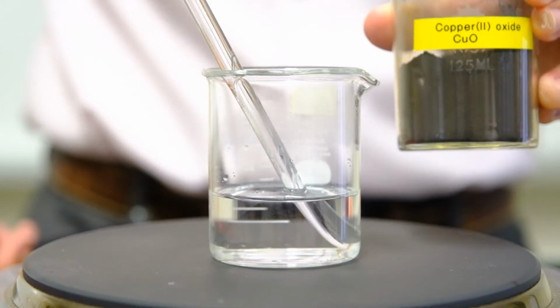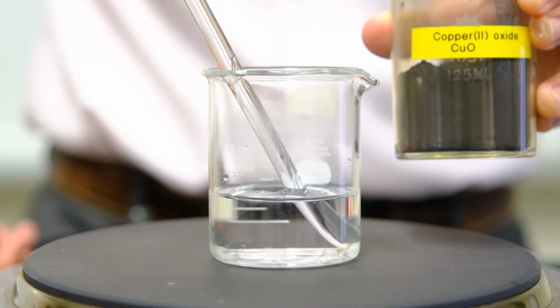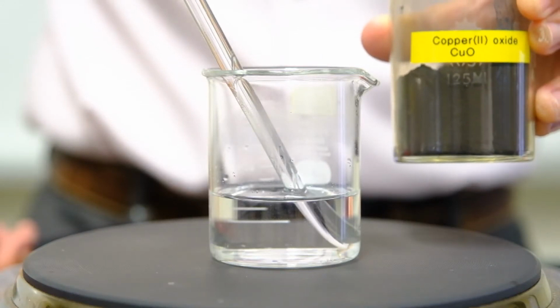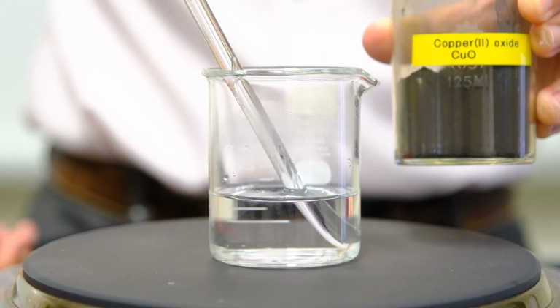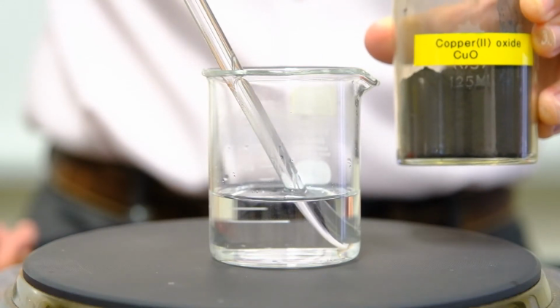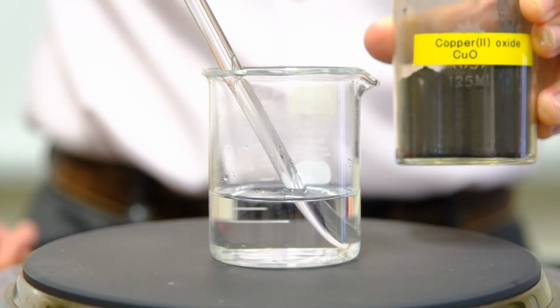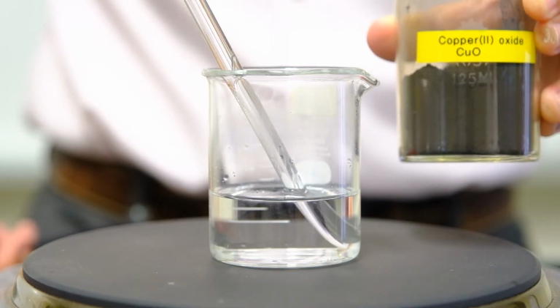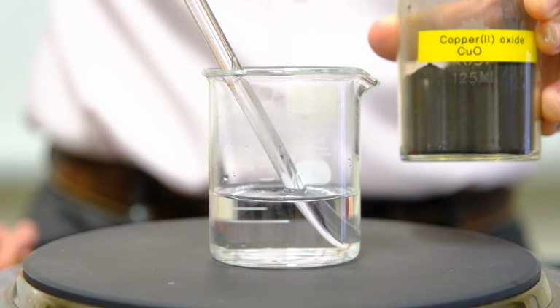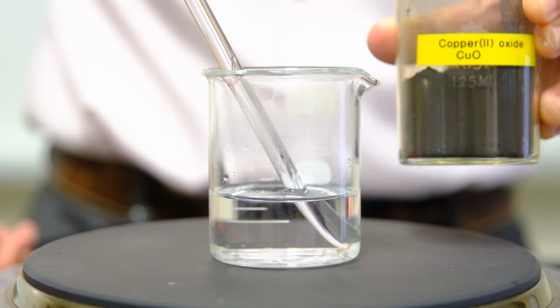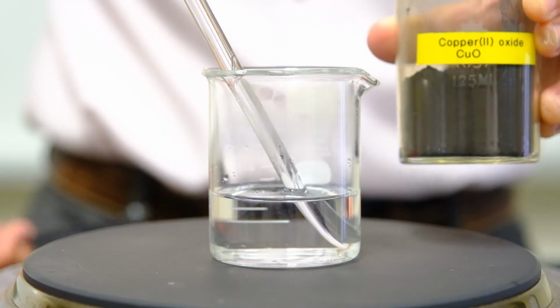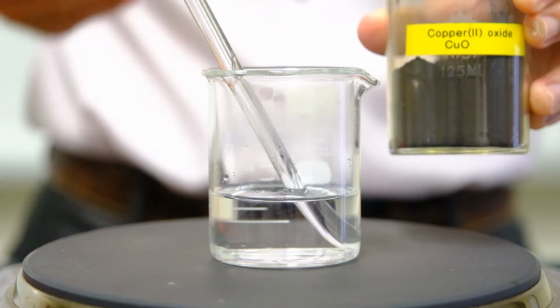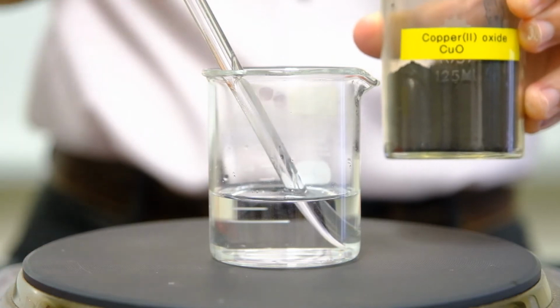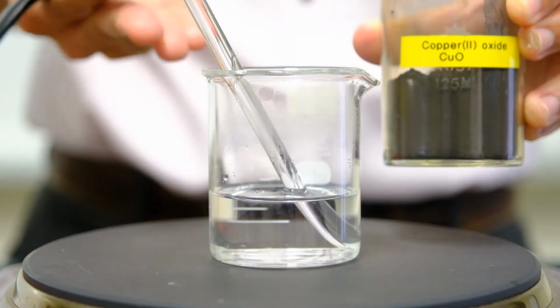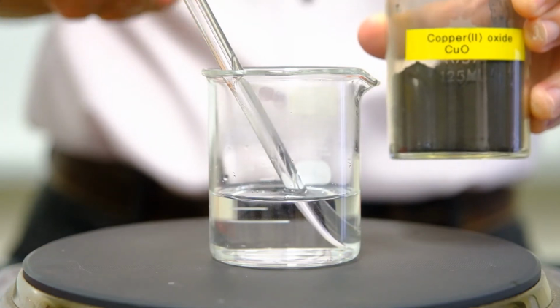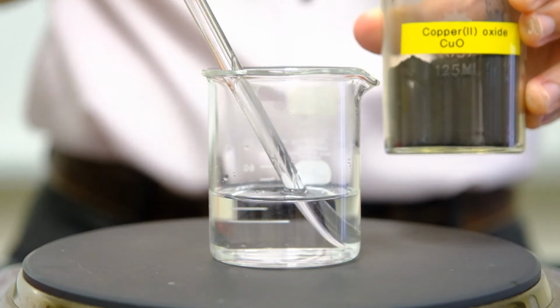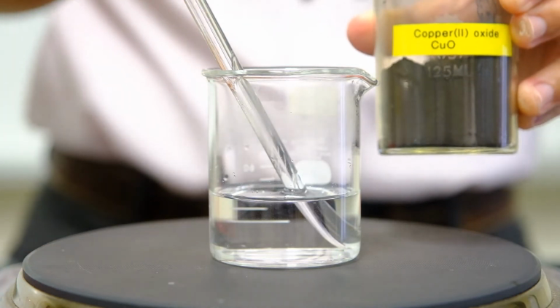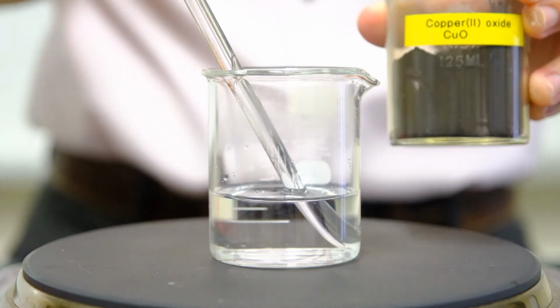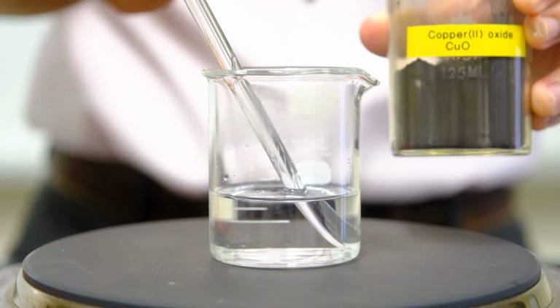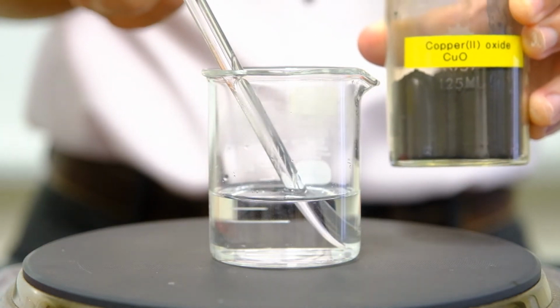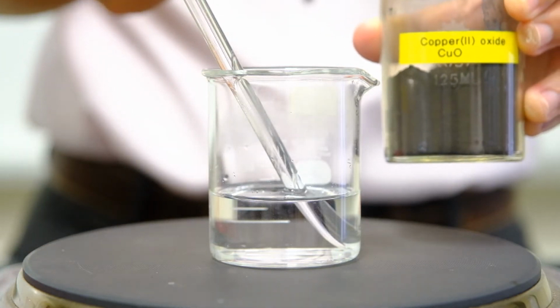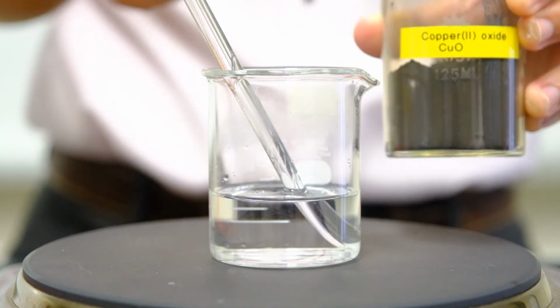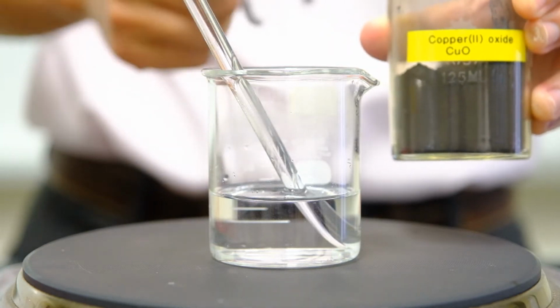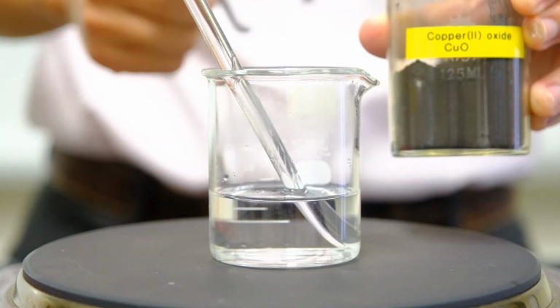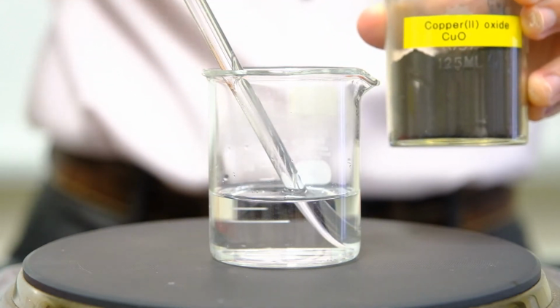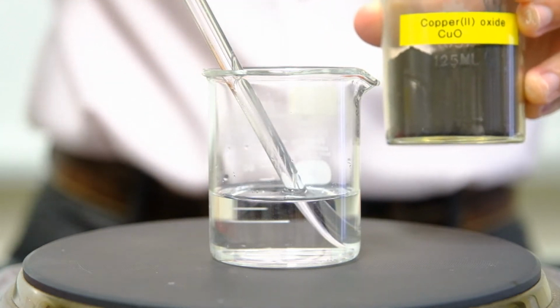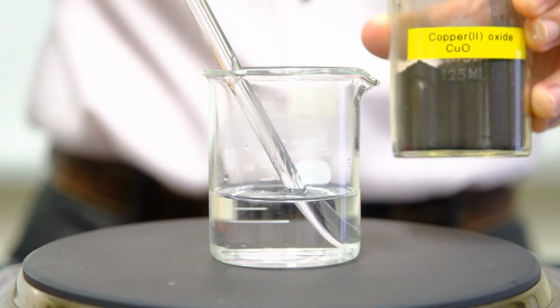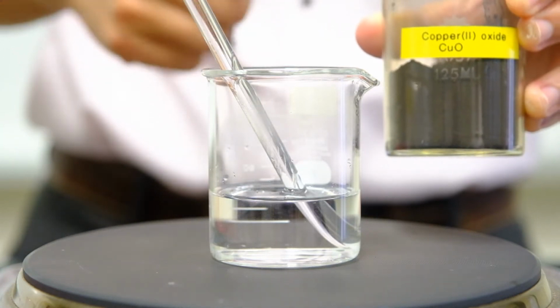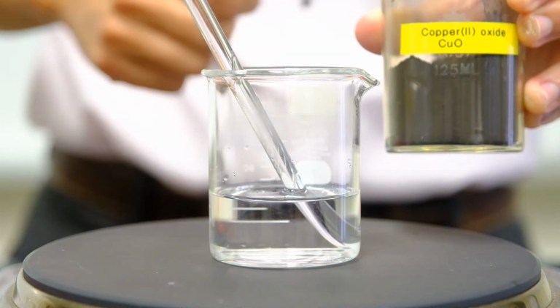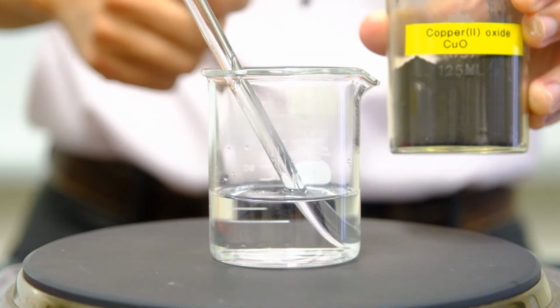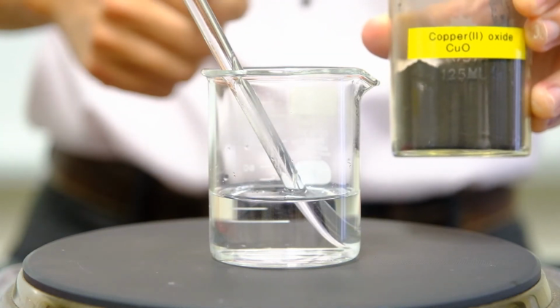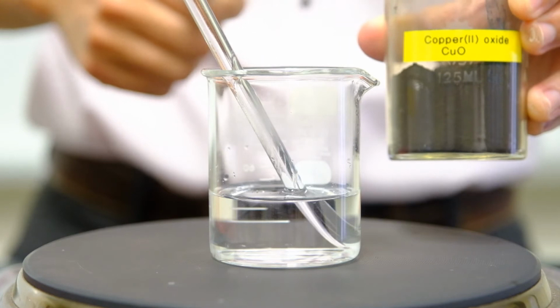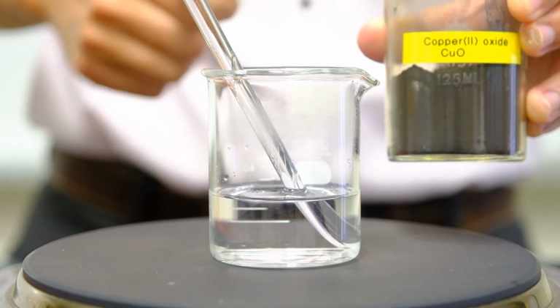Next, I'm going to add the copper-2-oxide into the sulfuric acid — spatula by spatula, followed by stirring with the glass rod to ensure good mixing.